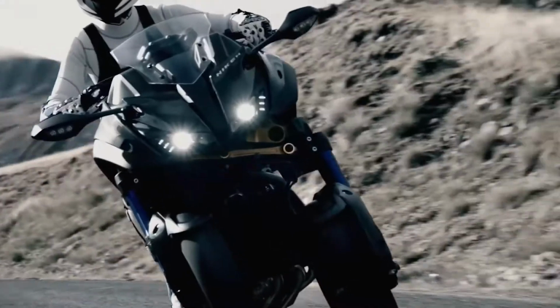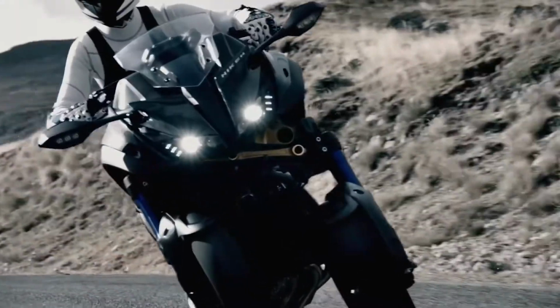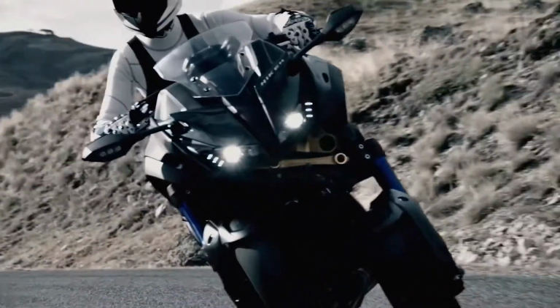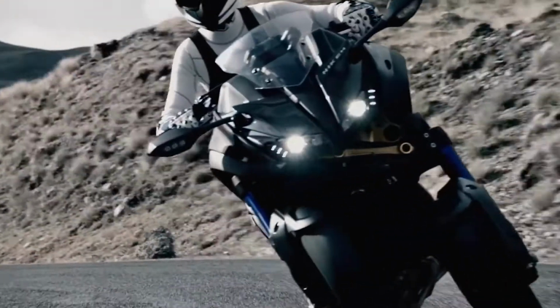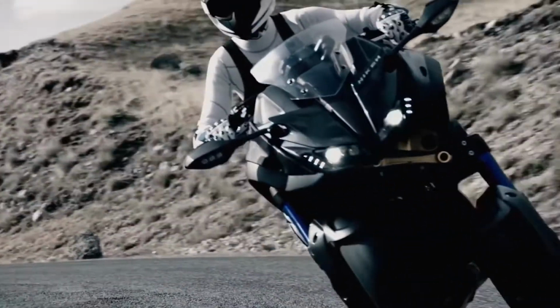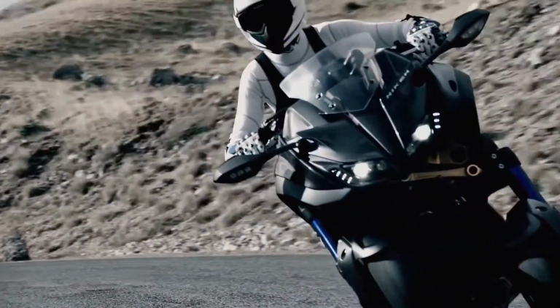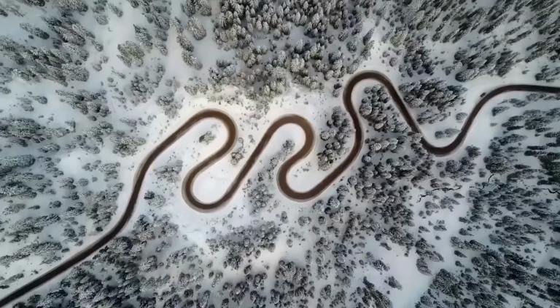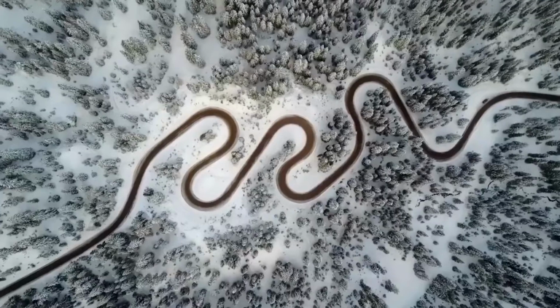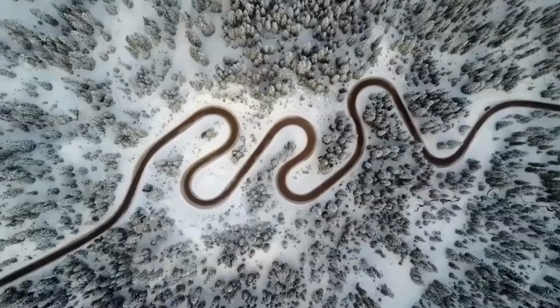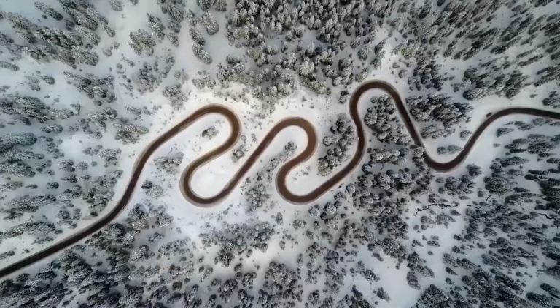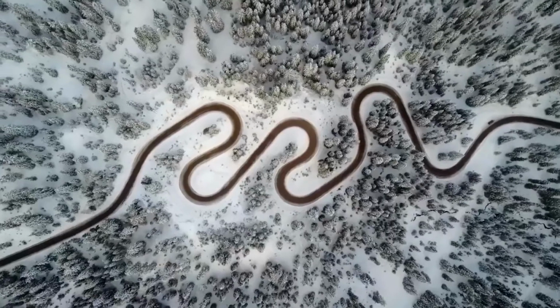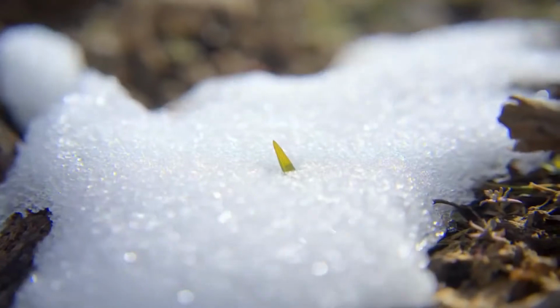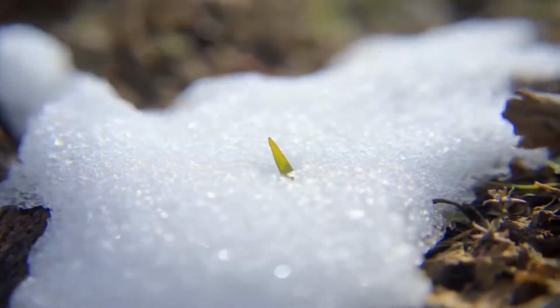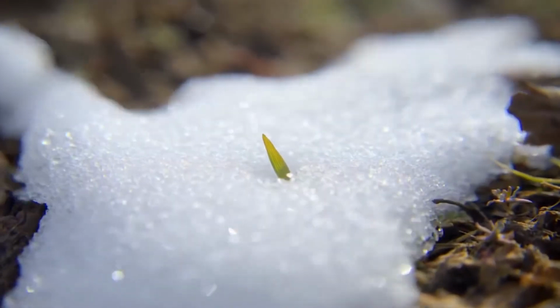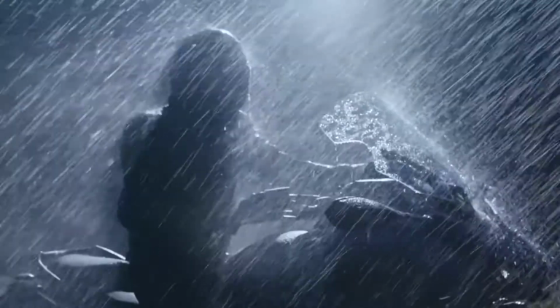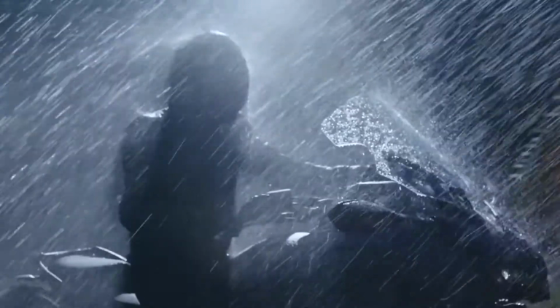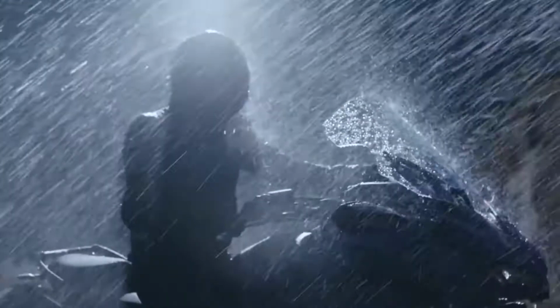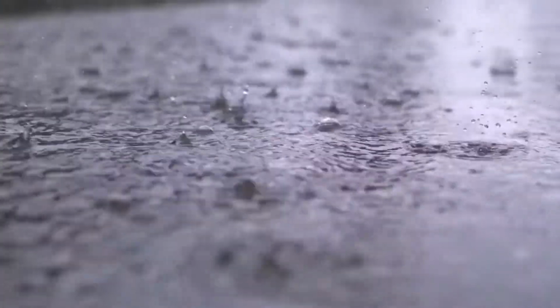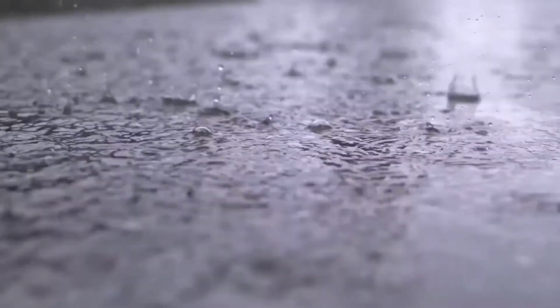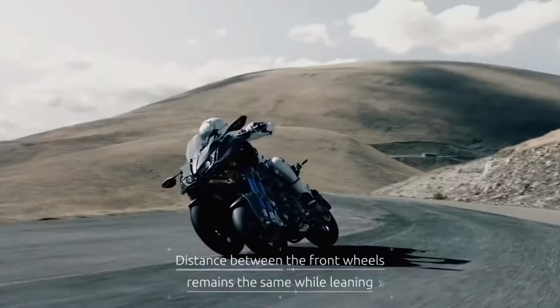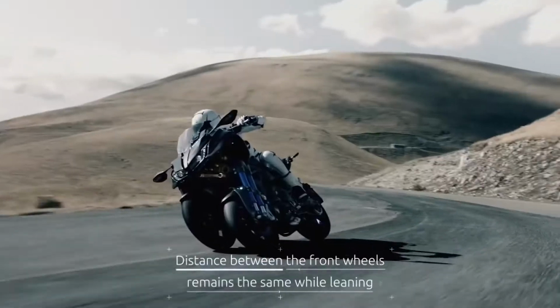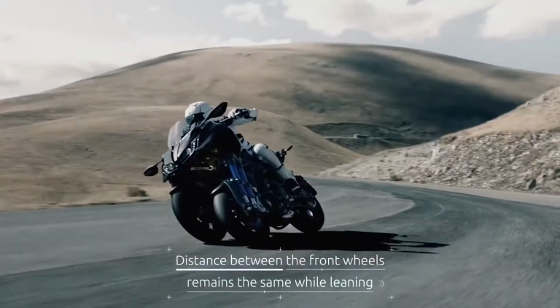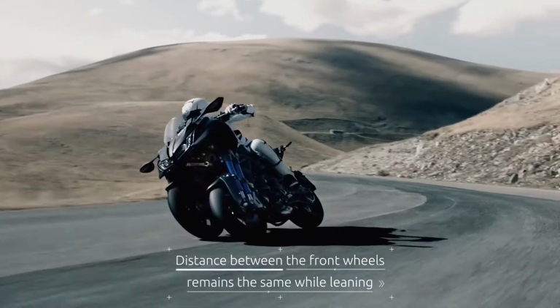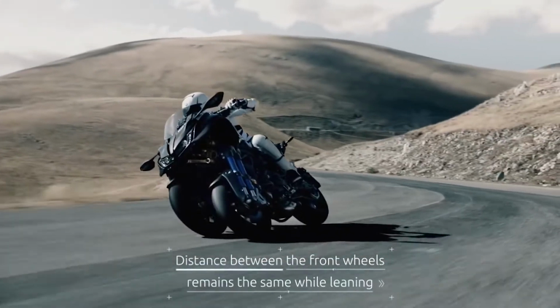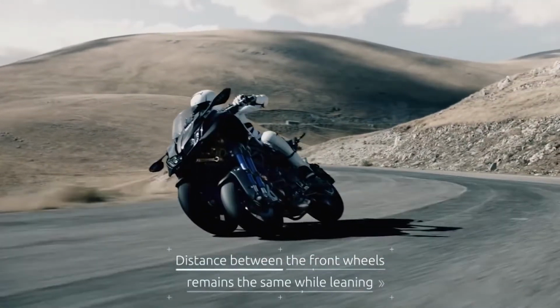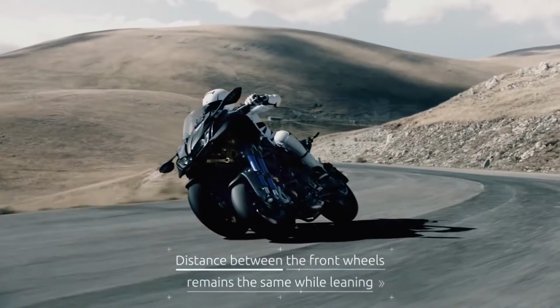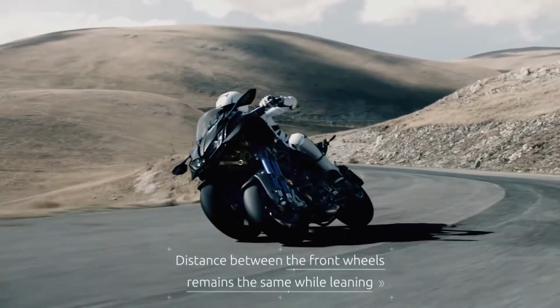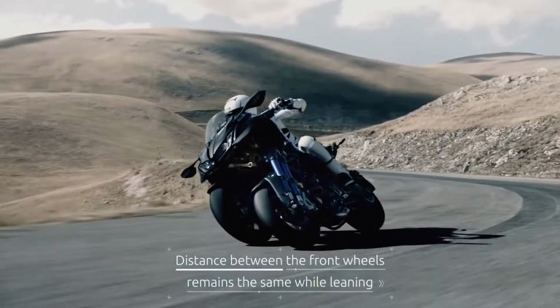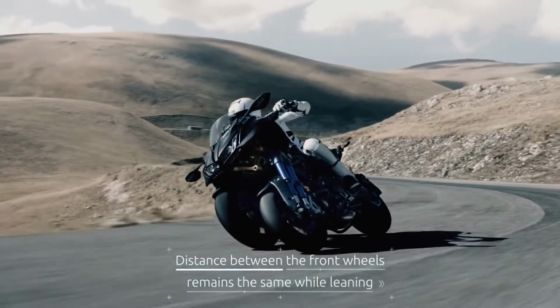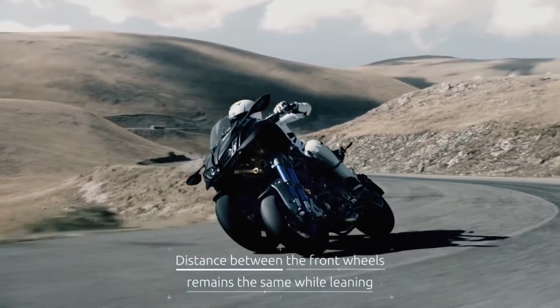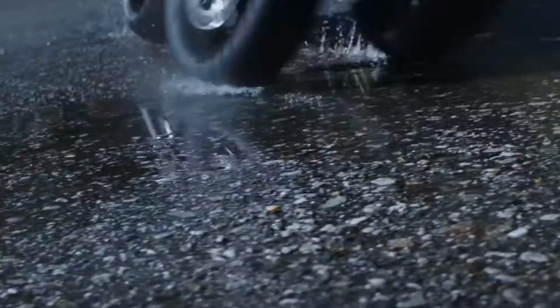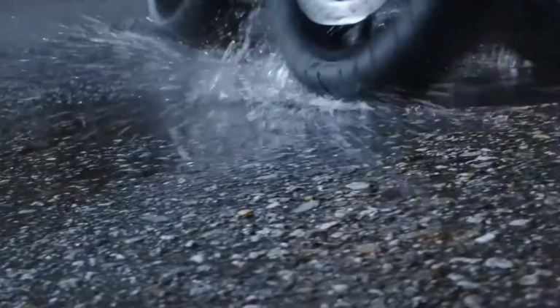Despite the presence of three wheels, the bike remains compact and maneuverable. The most surprising thing is that this model is mass-produced and you can buy it right now for $16,000.